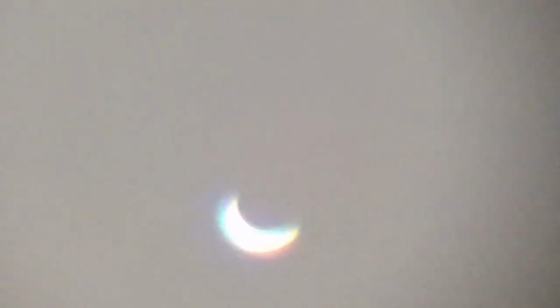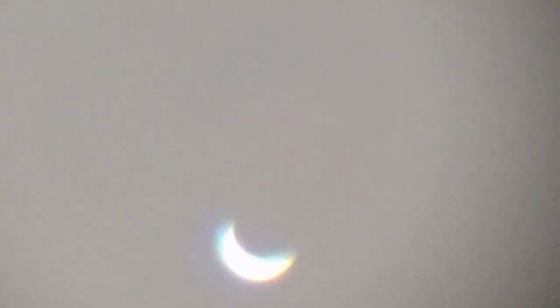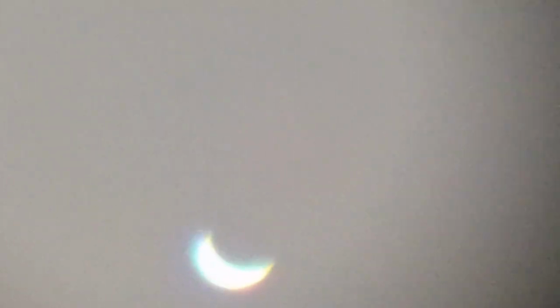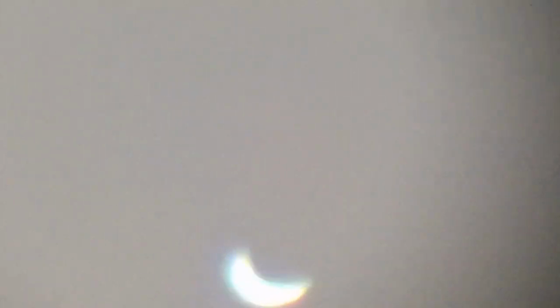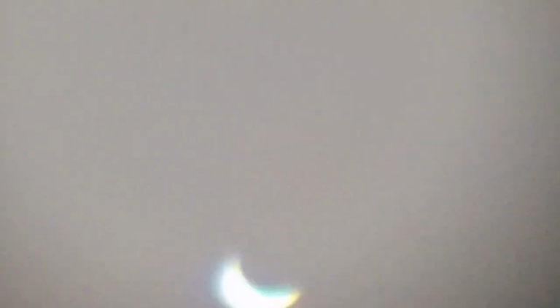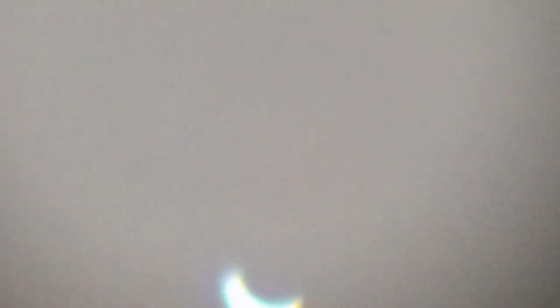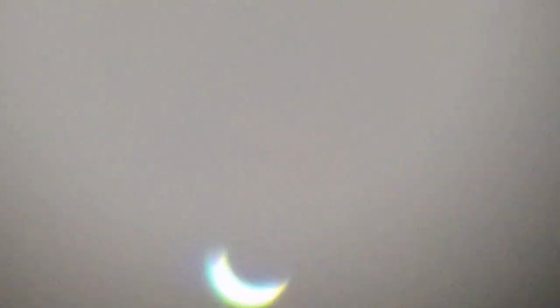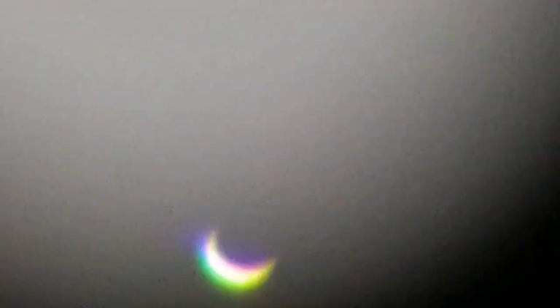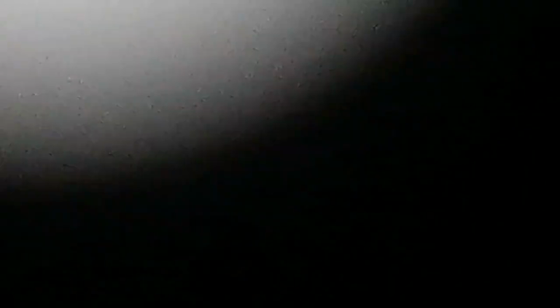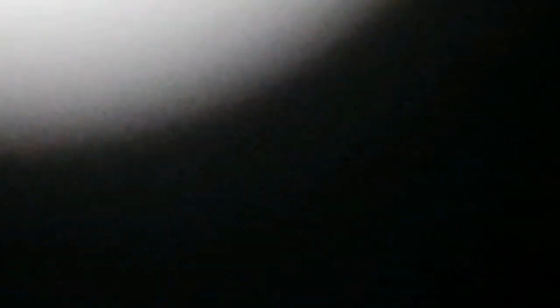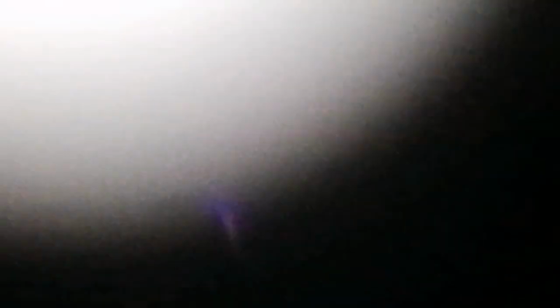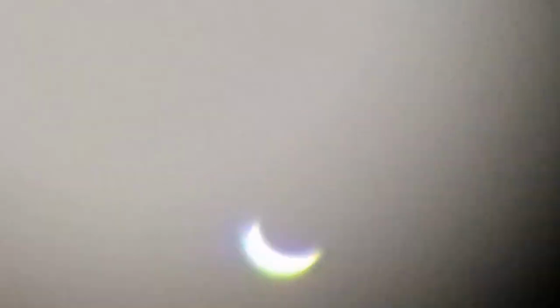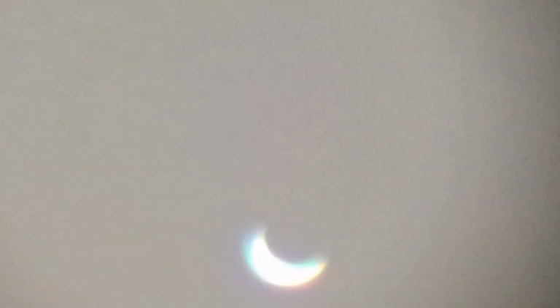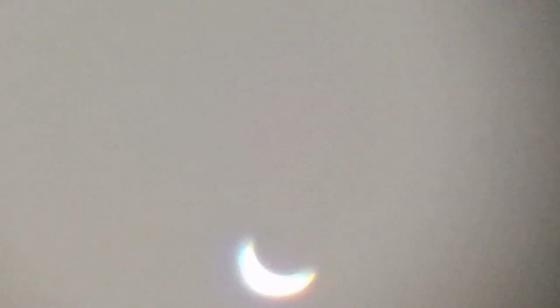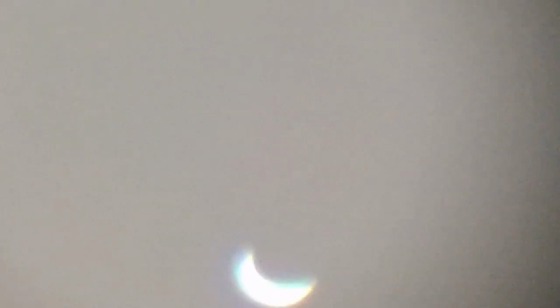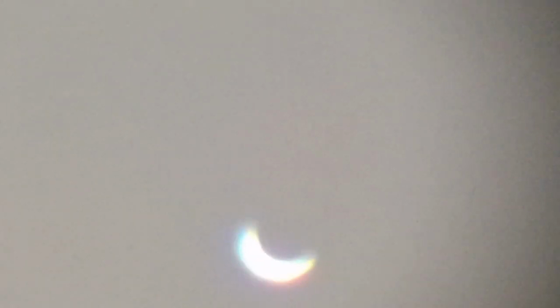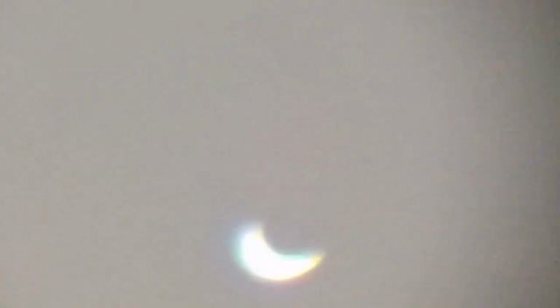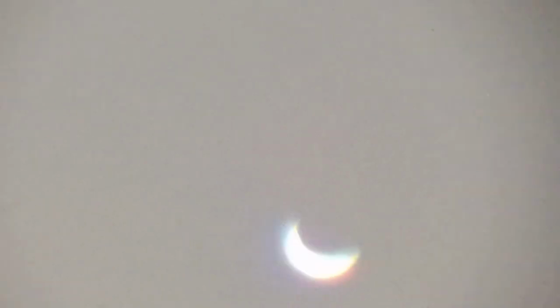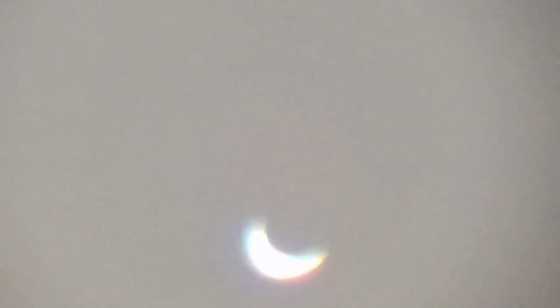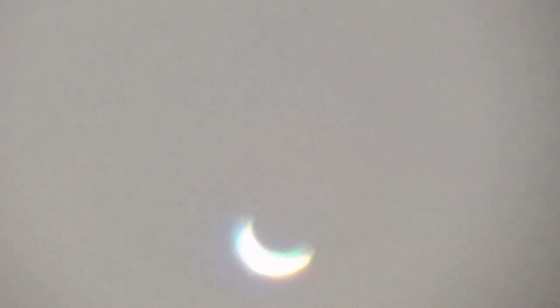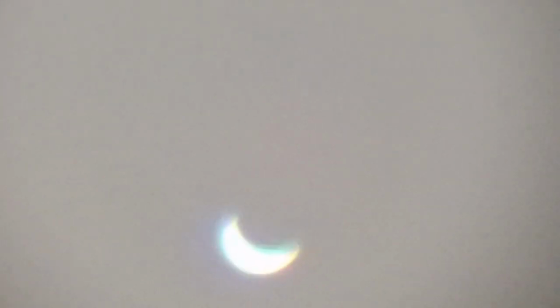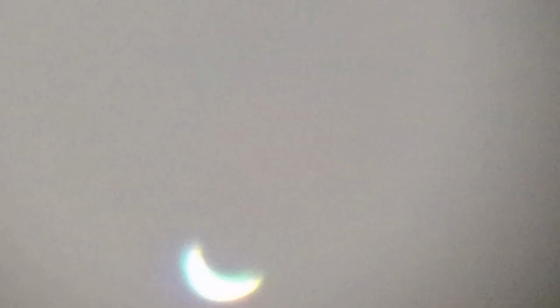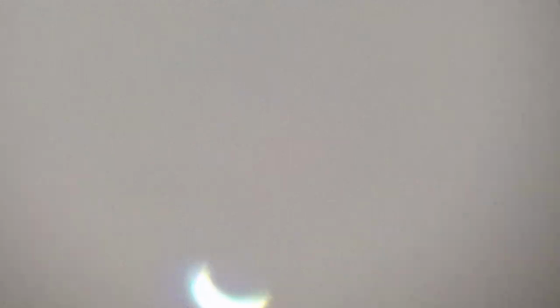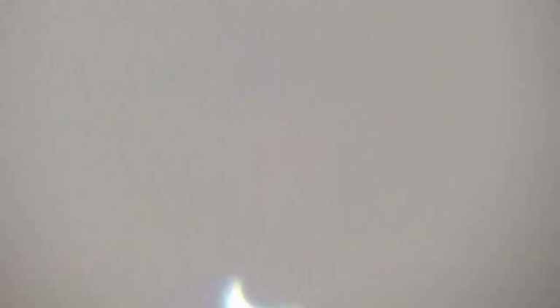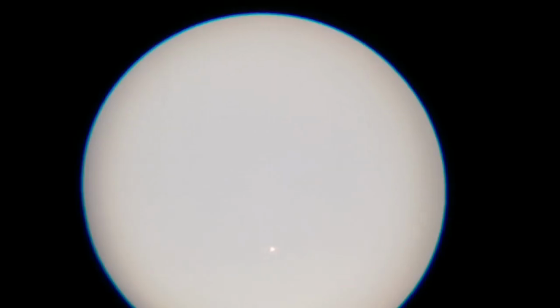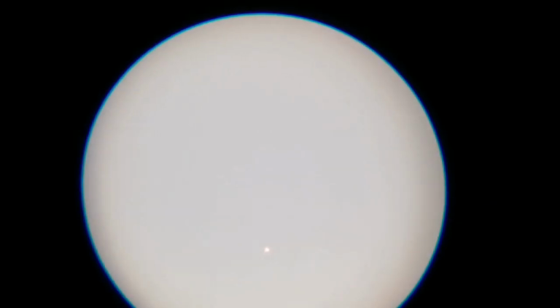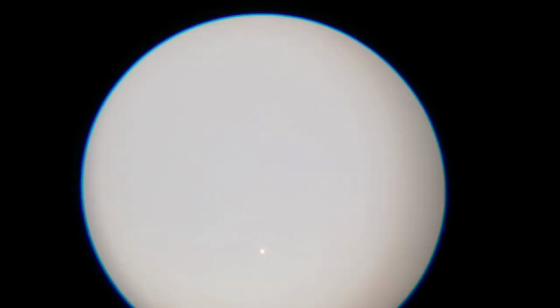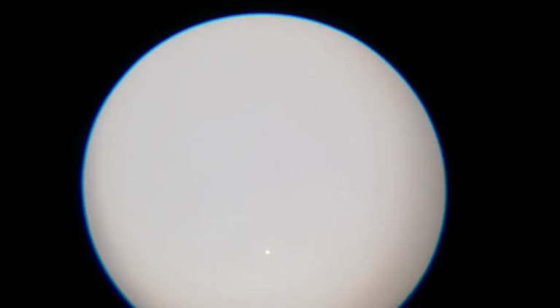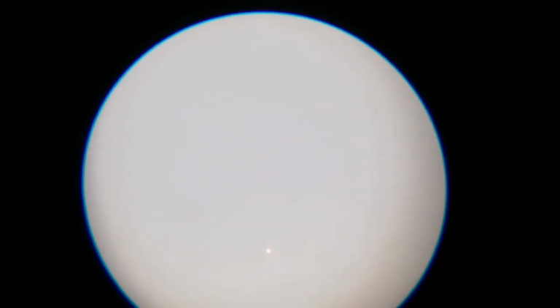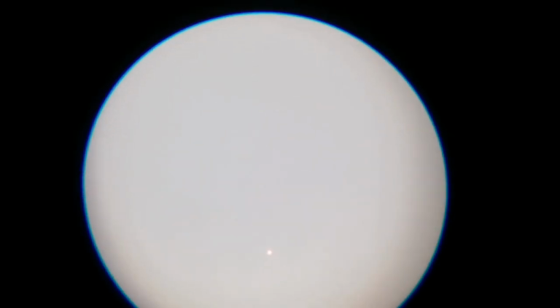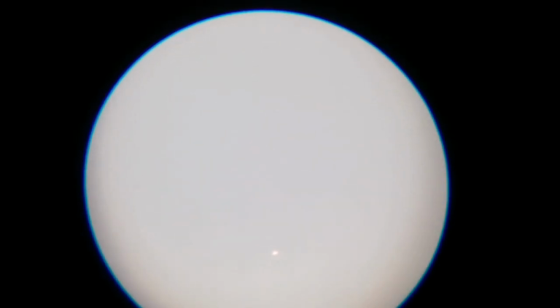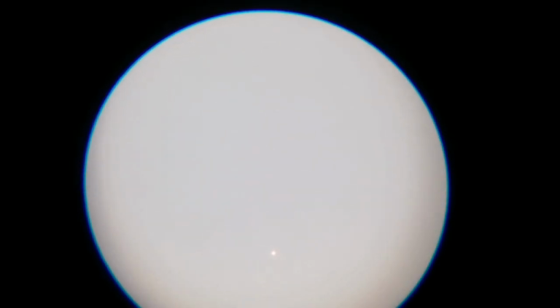I am now using the 4mm autoscopic eyepiece, and I have the planet Mercury now.